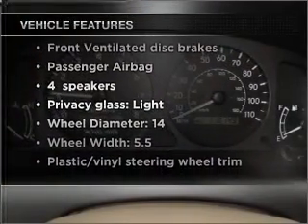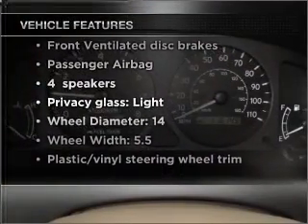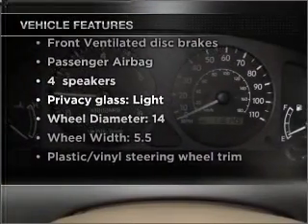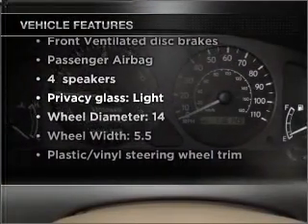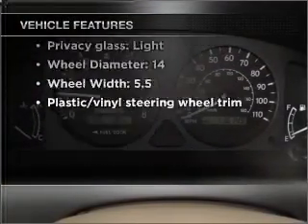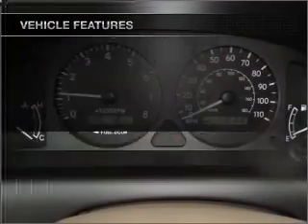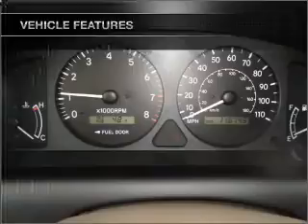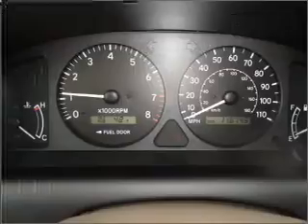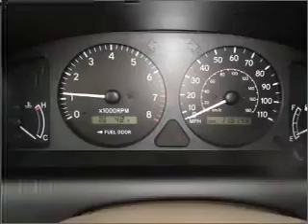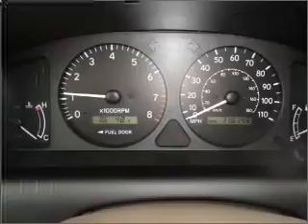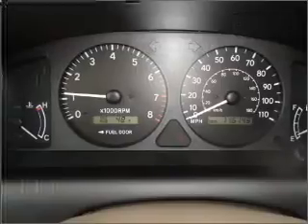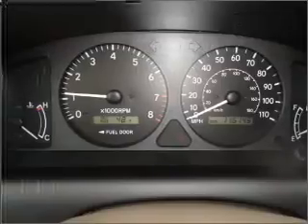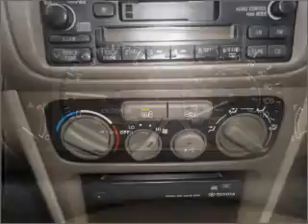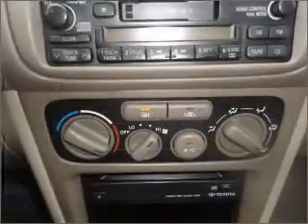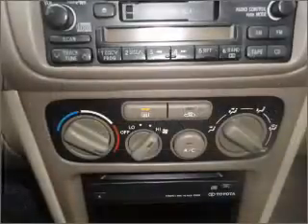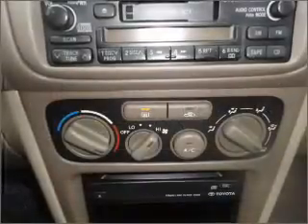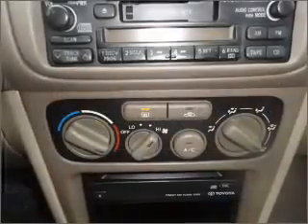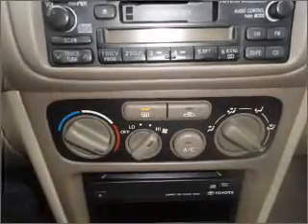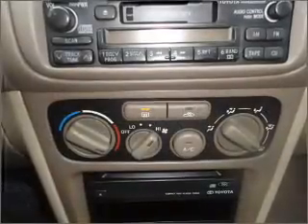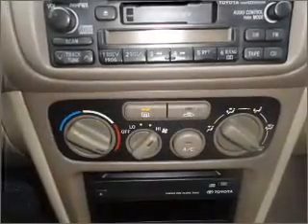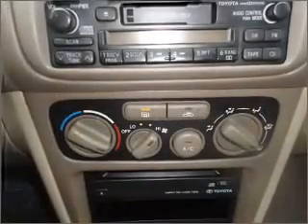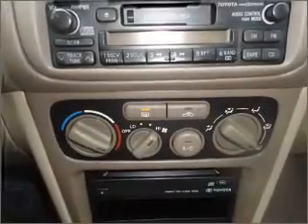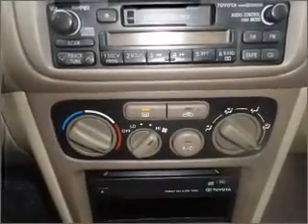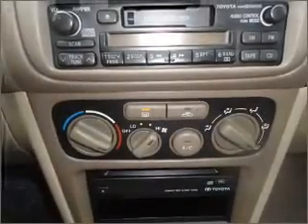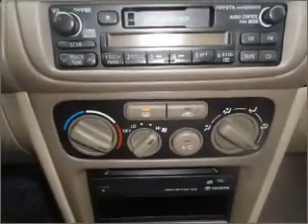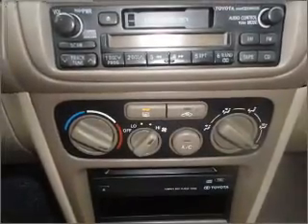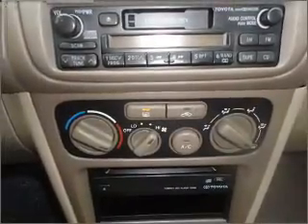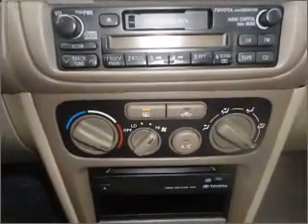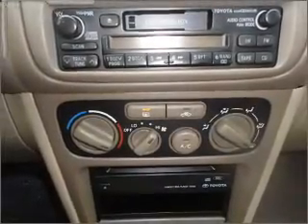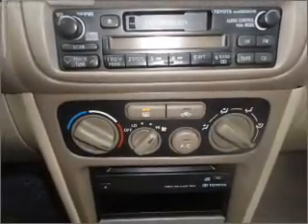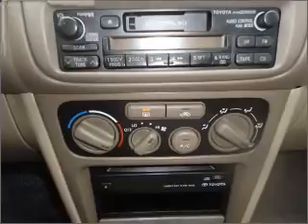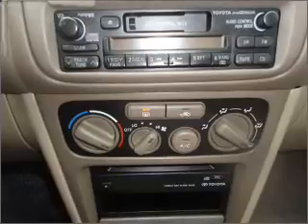Air conditioning, power door locks, power windows, power steering, cruise control, power mirrors, and AM-FM stereo.